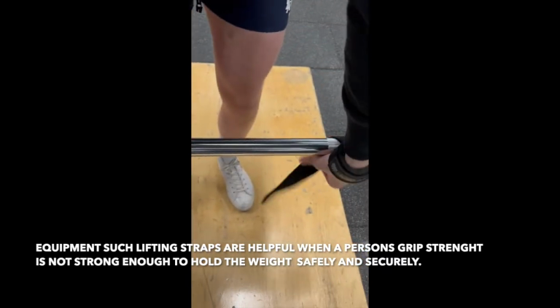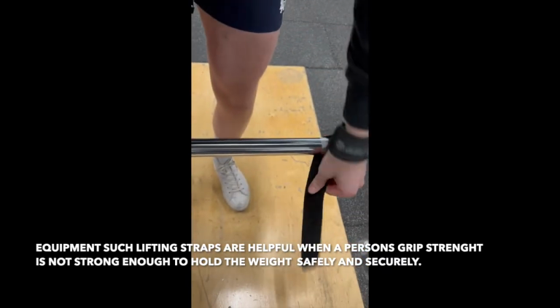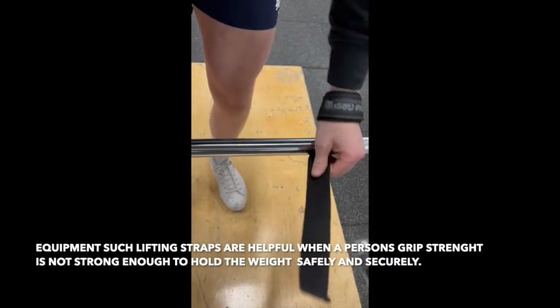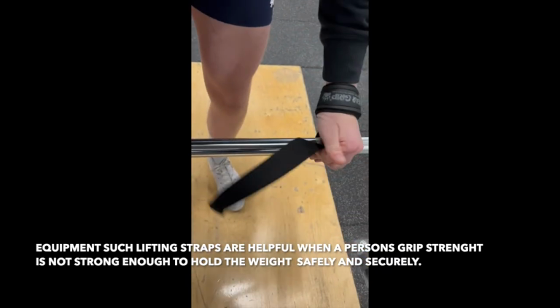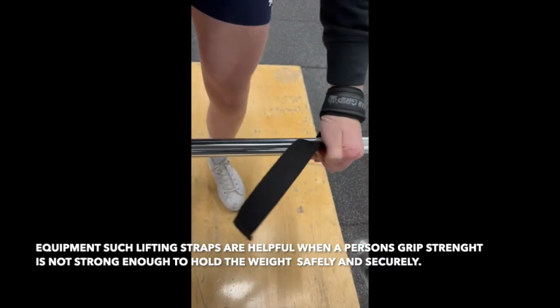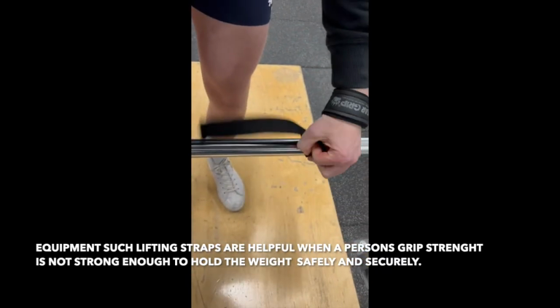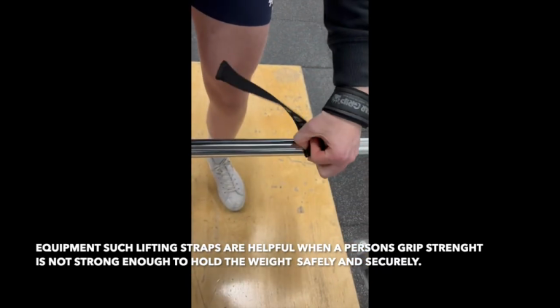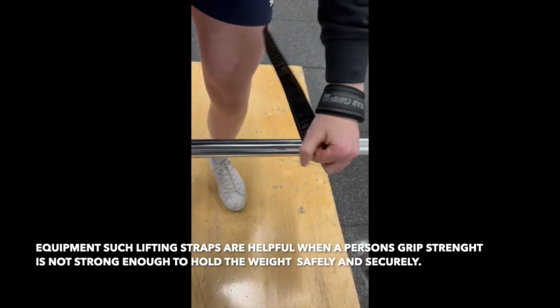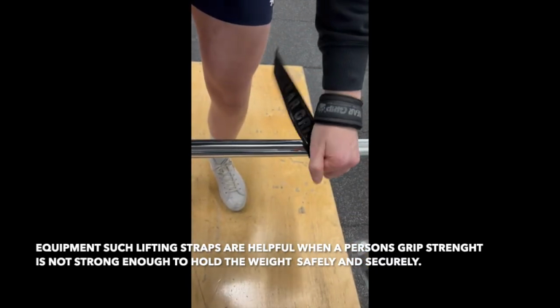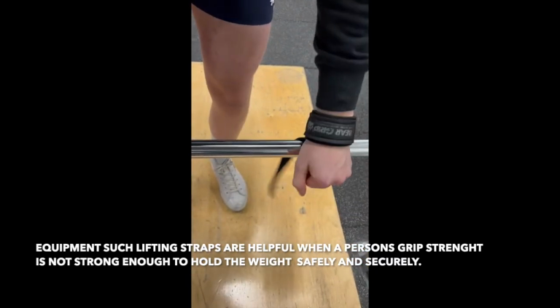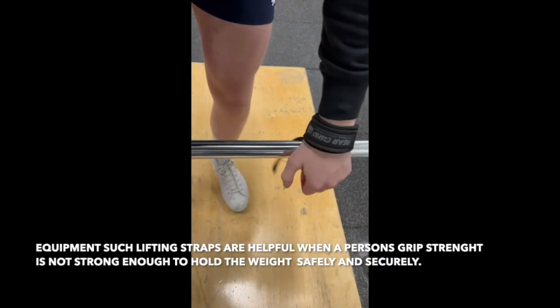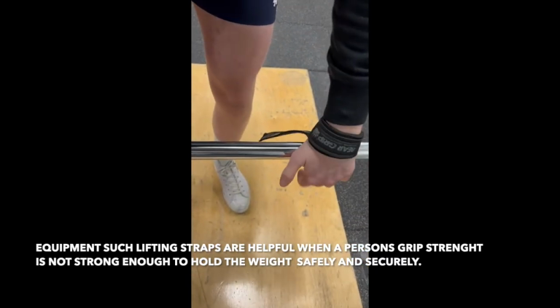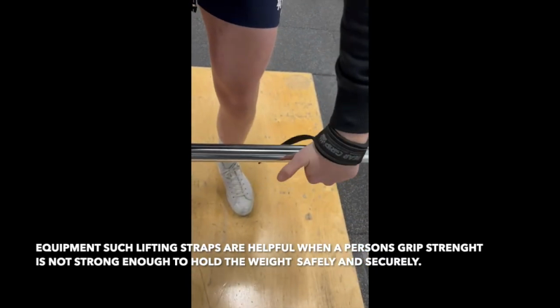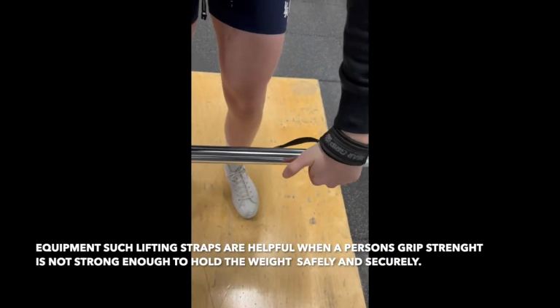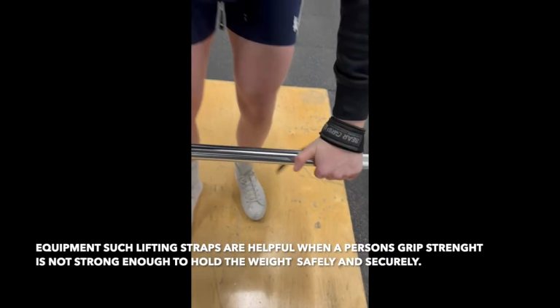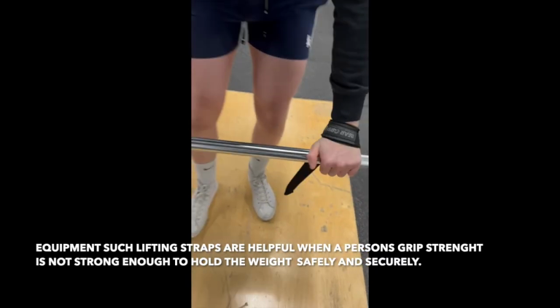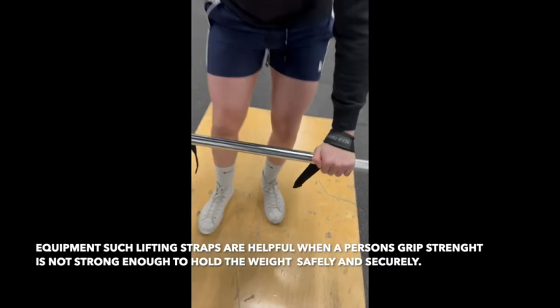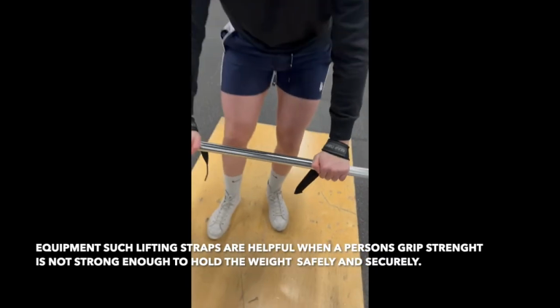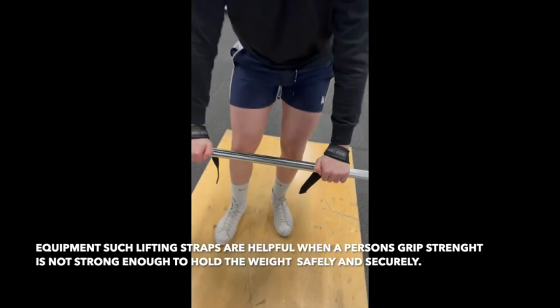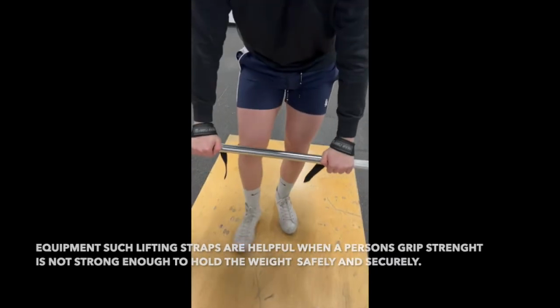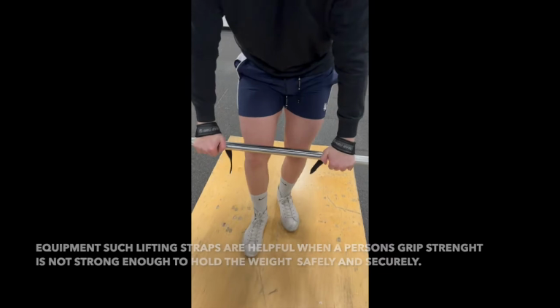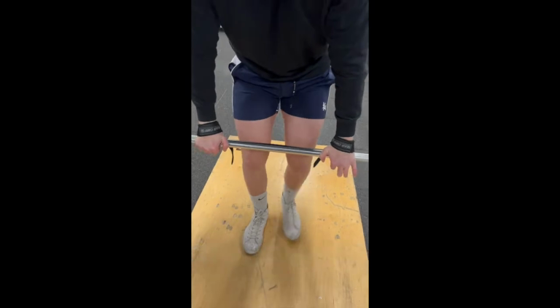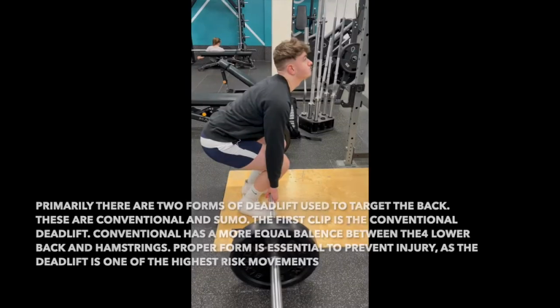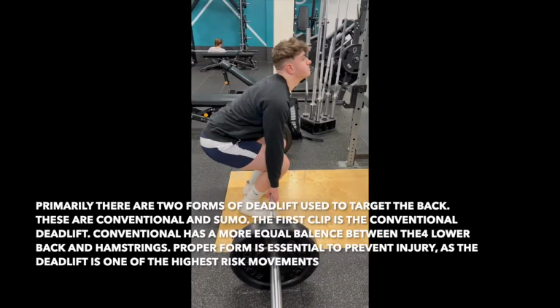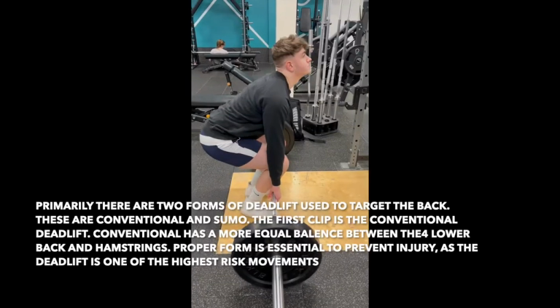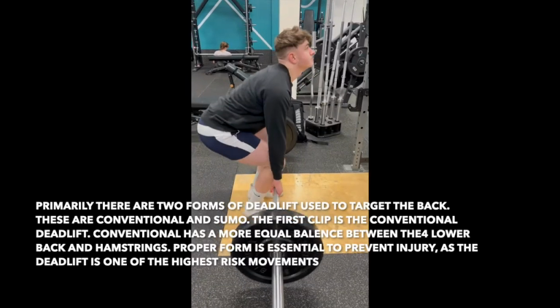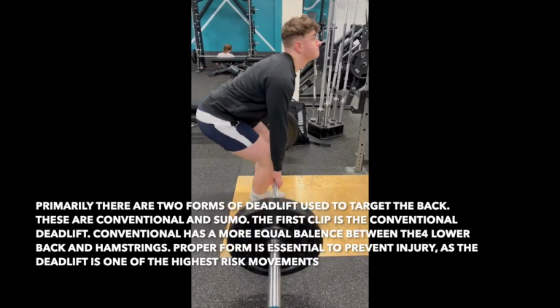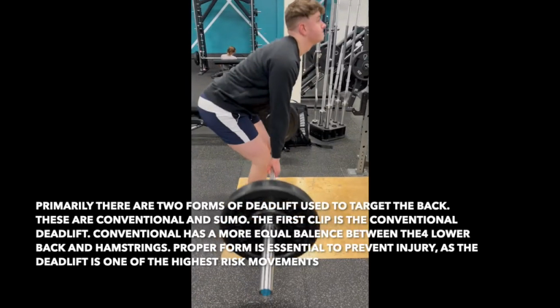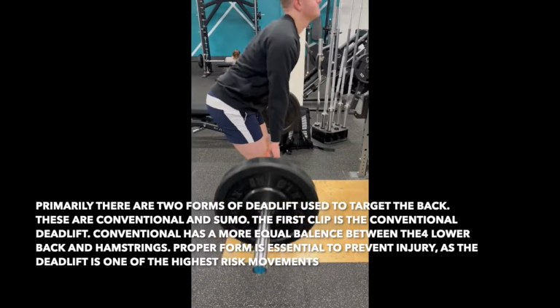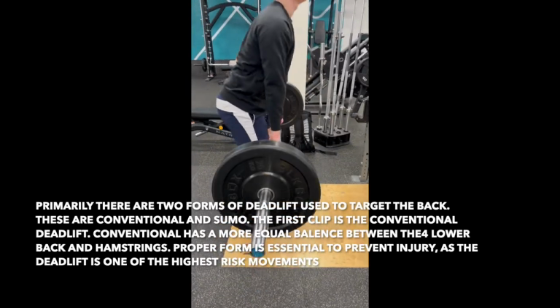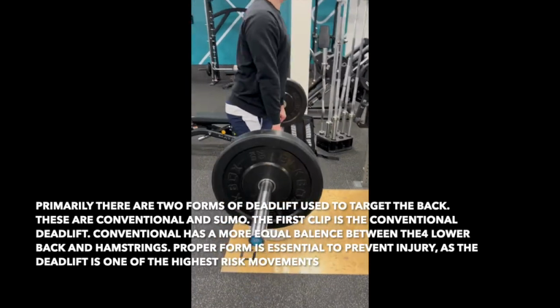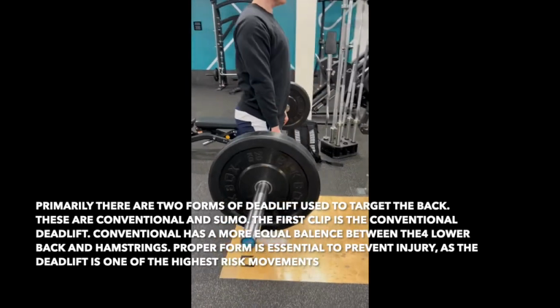Wrist straps are a great piece of equipment. If you start to fatigue in grip strength or just can't hold the bar, the straps support the weight.